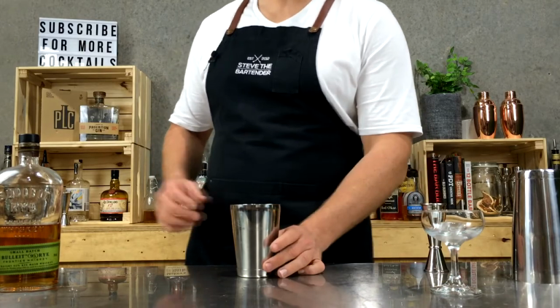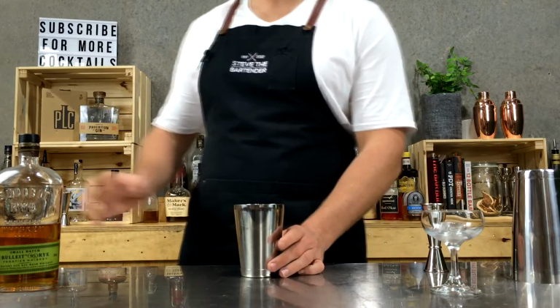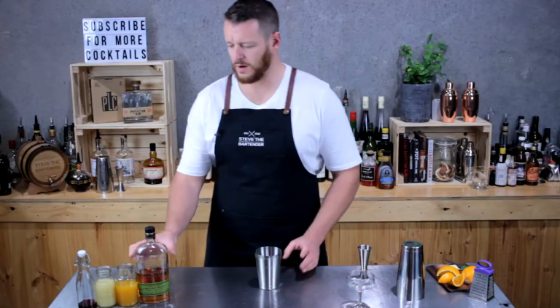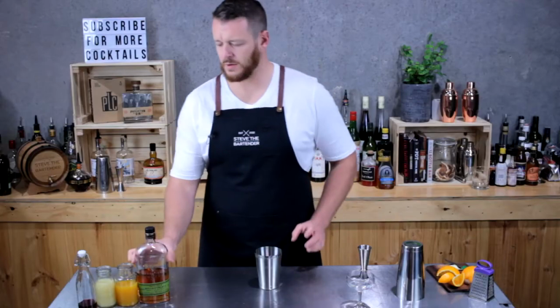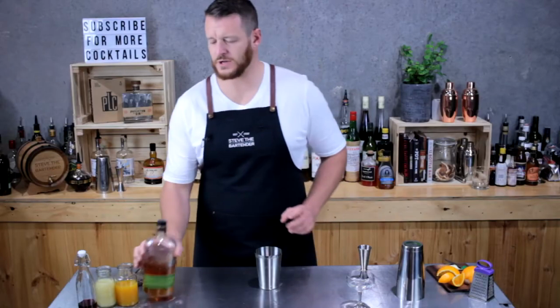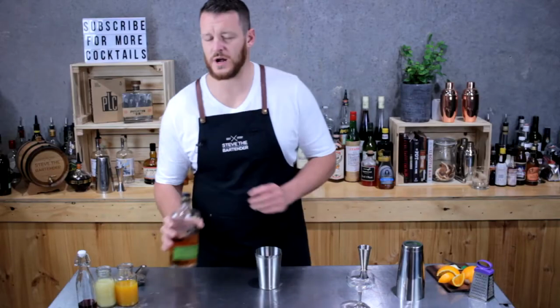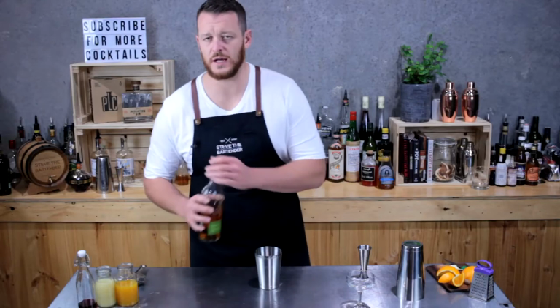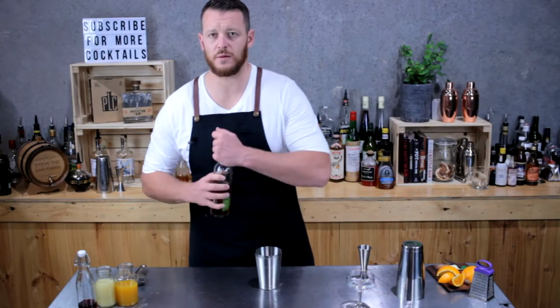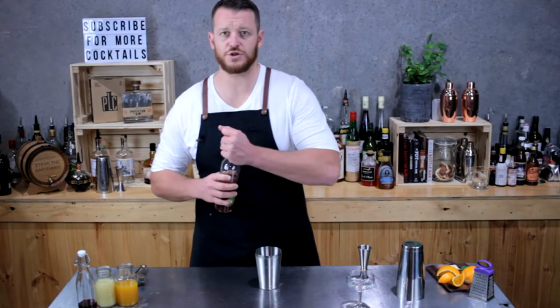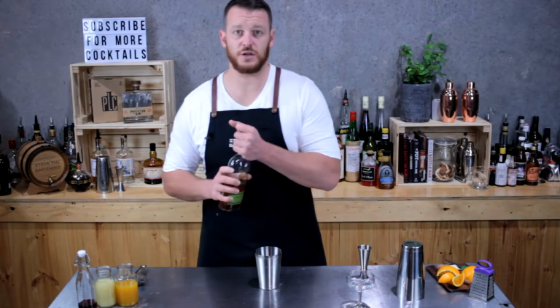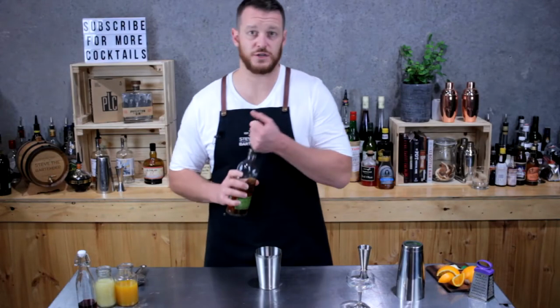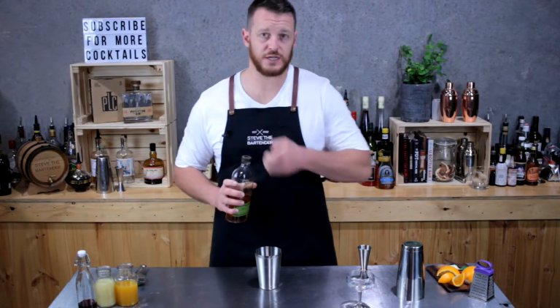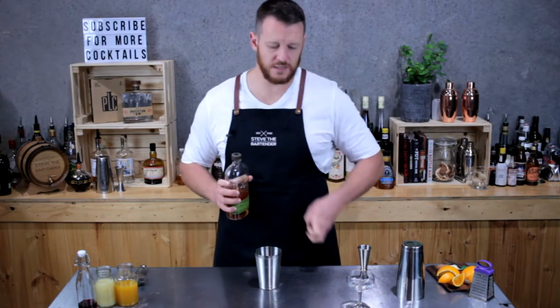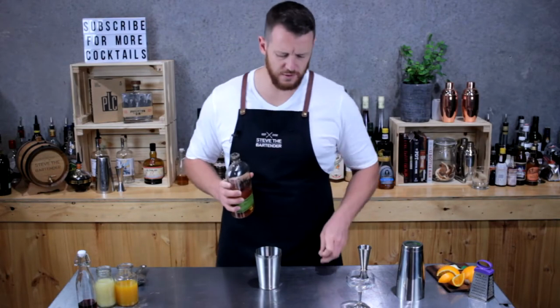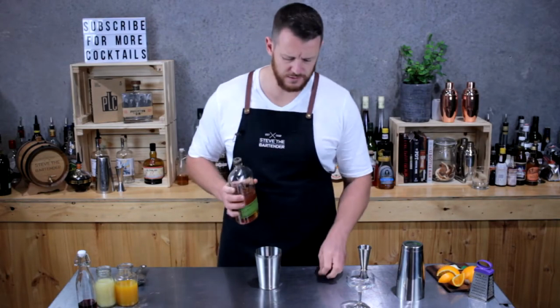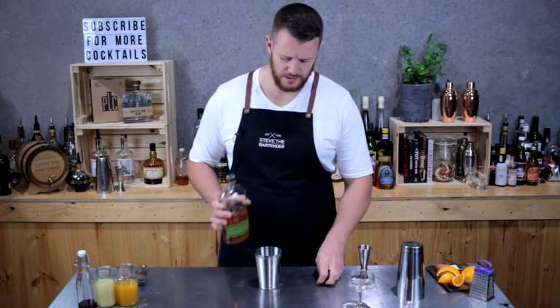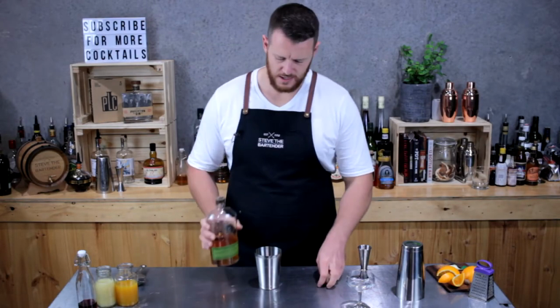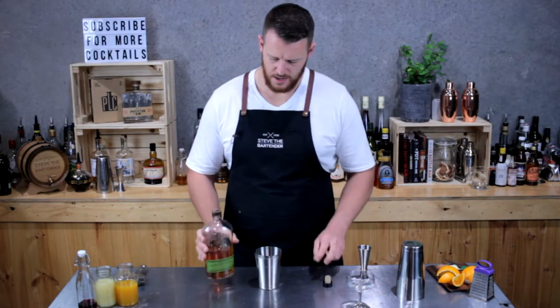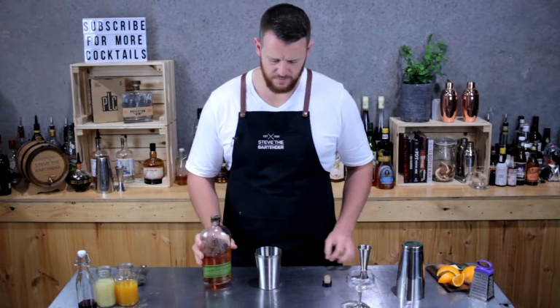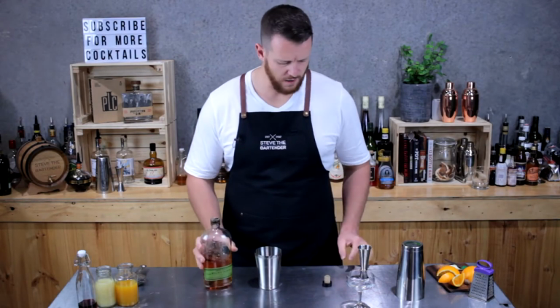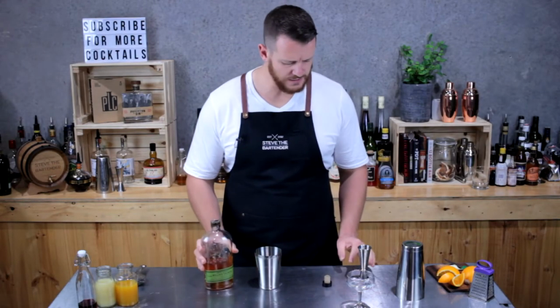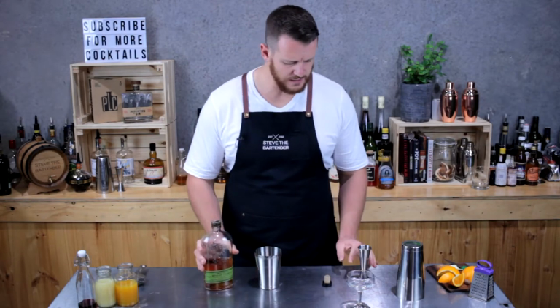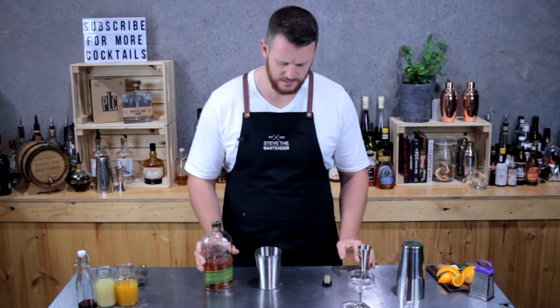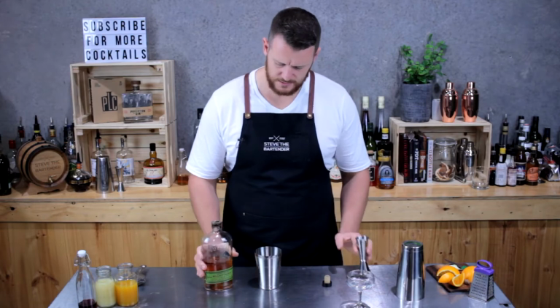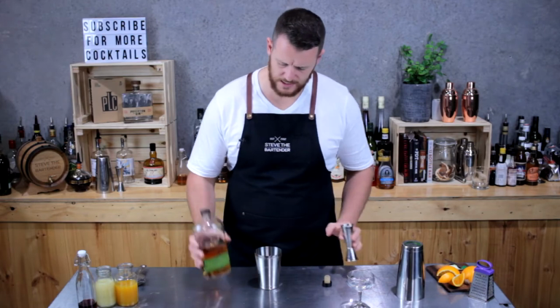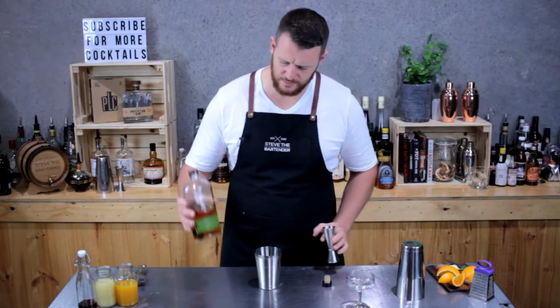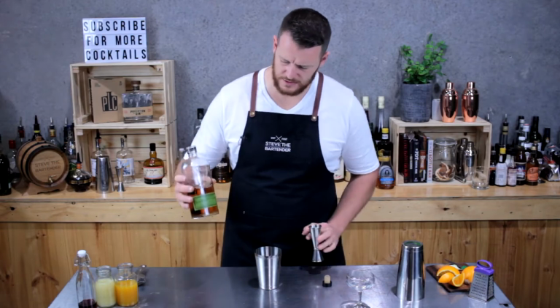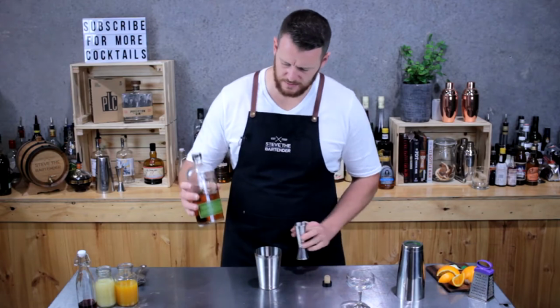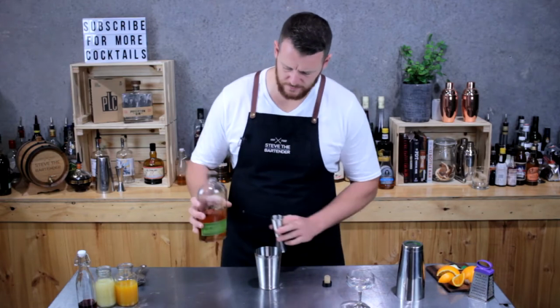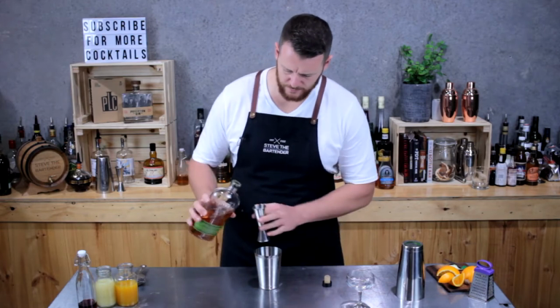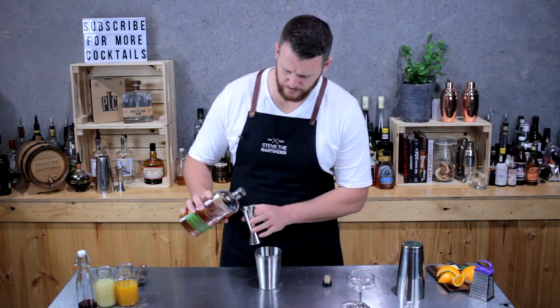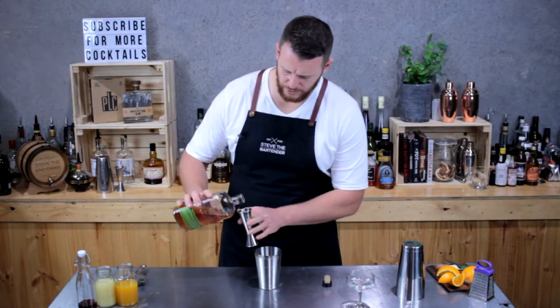I'm going to measure out a double shot — so 60 mils of rye whiskey. Today I'm using Bullet.